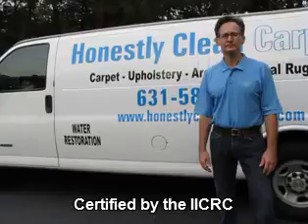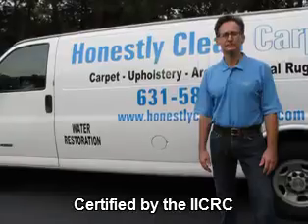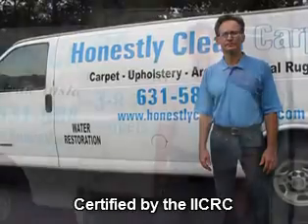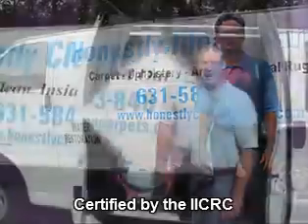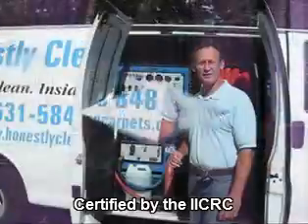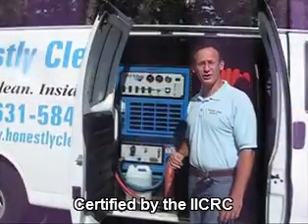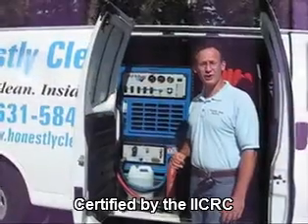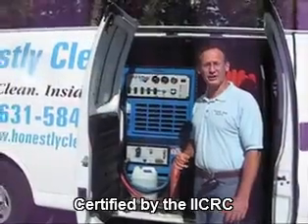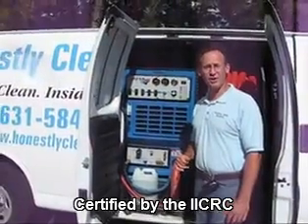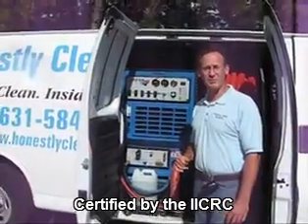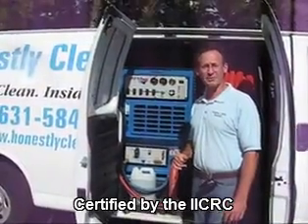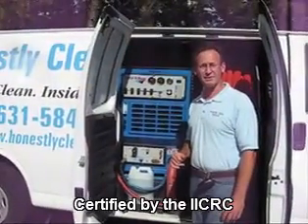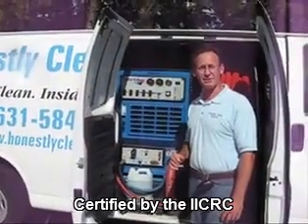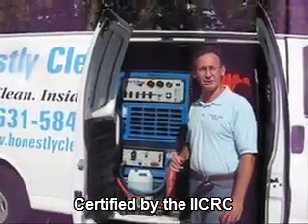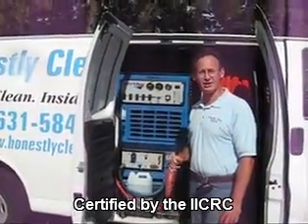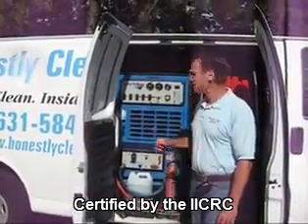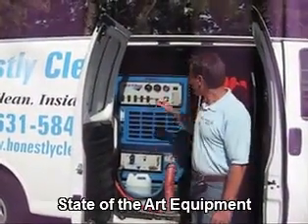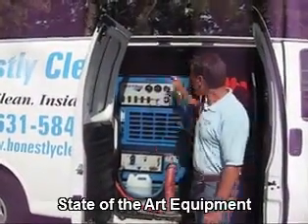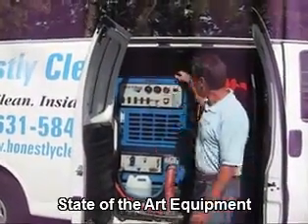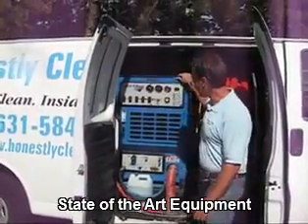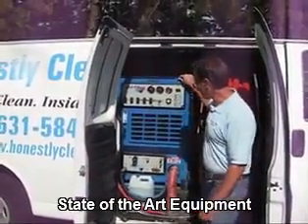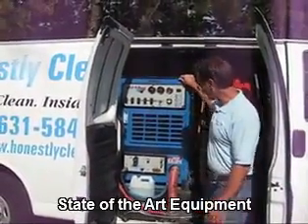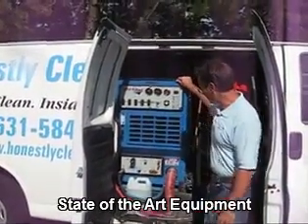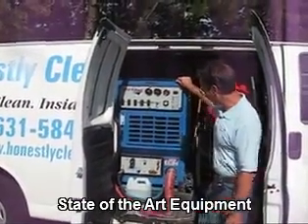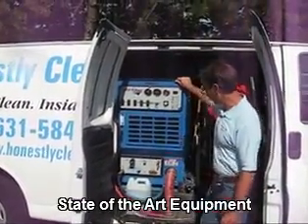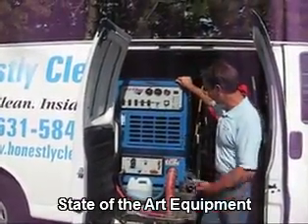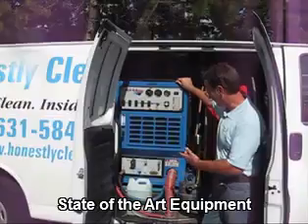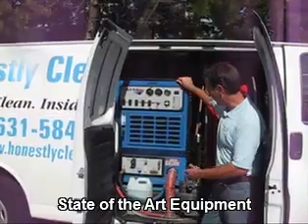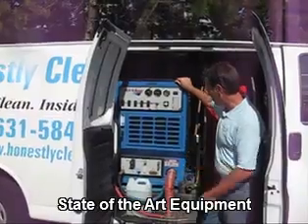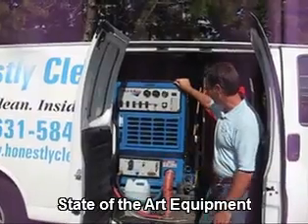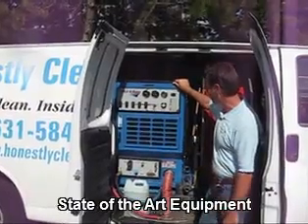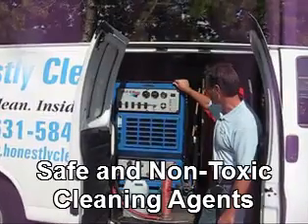You may have heard of a truck-mounted machine. Well, here's a picture of our truck-mounted machine.